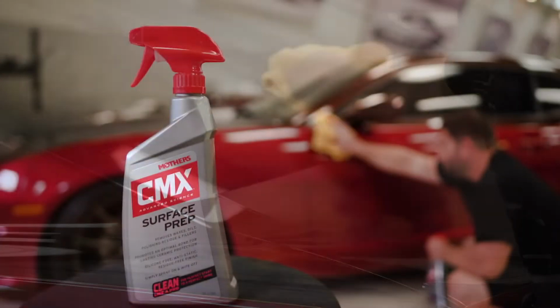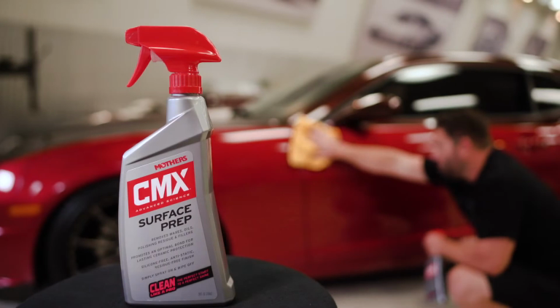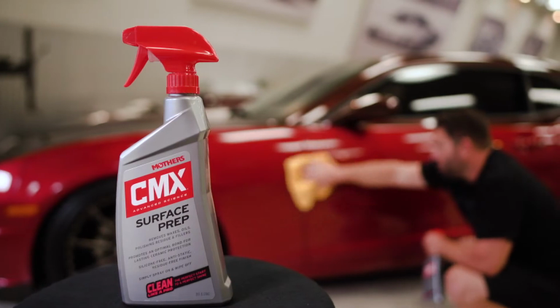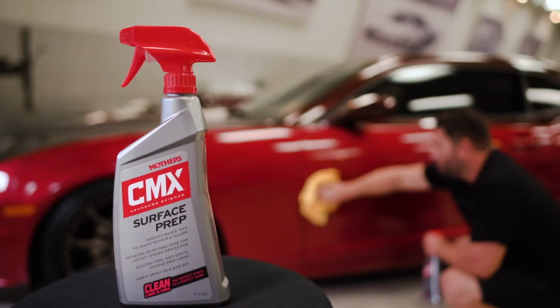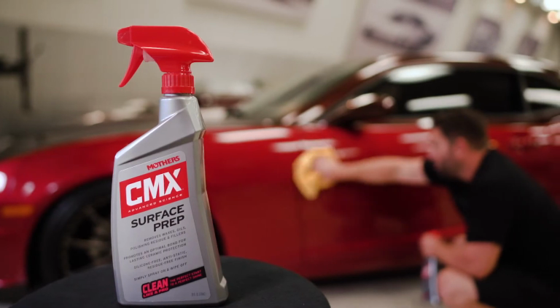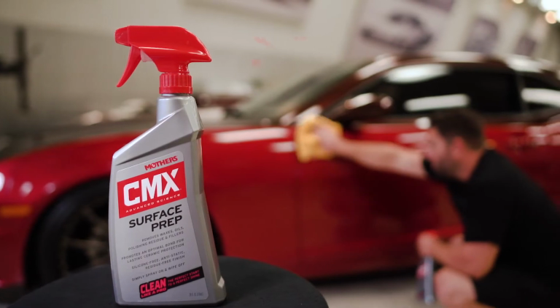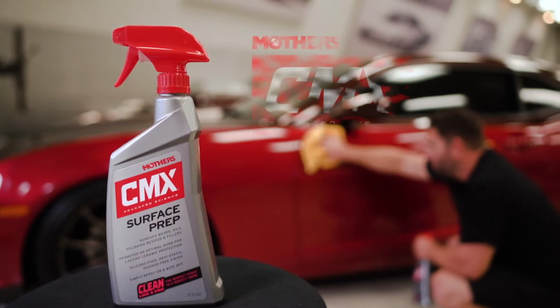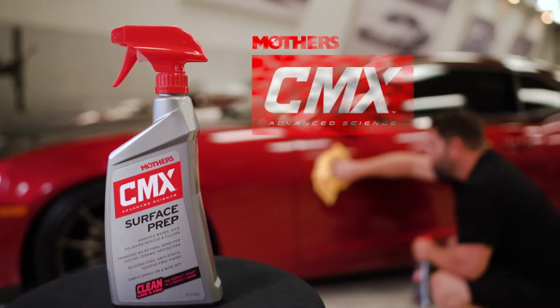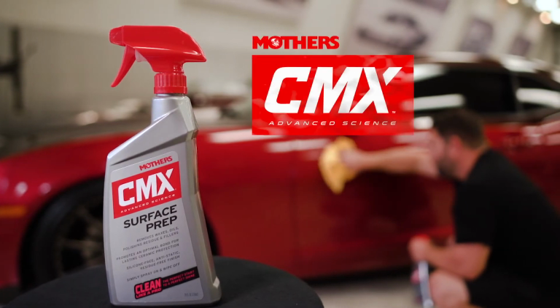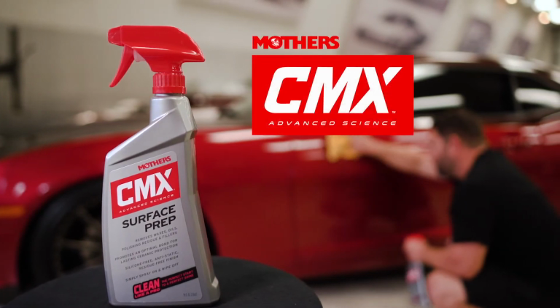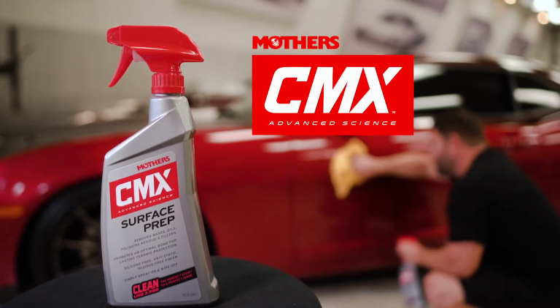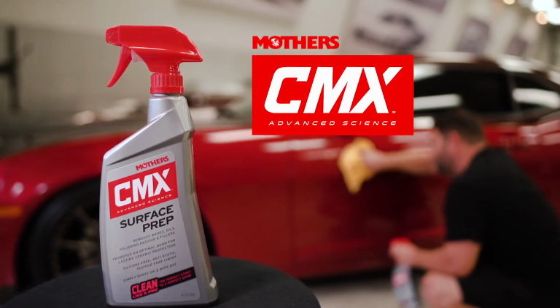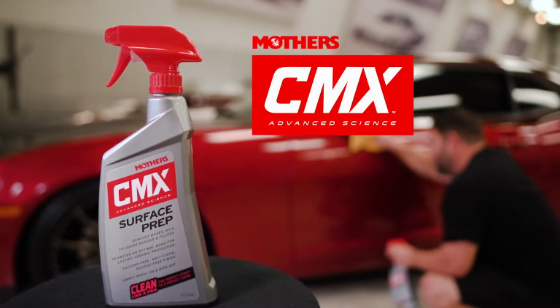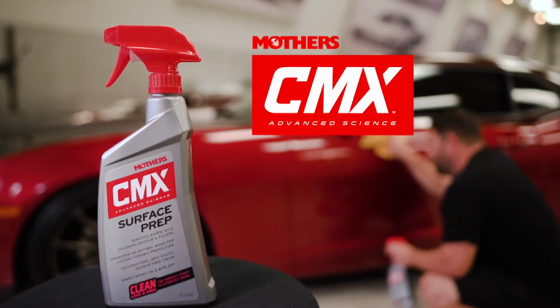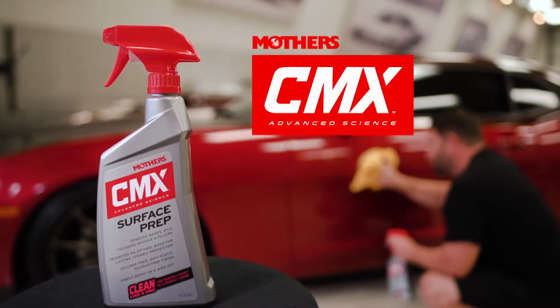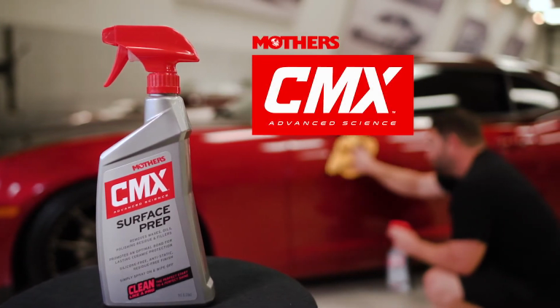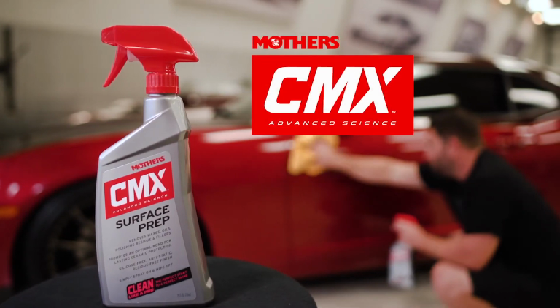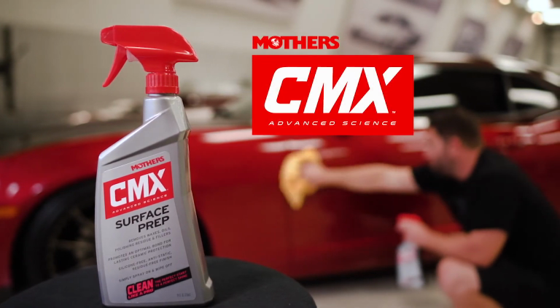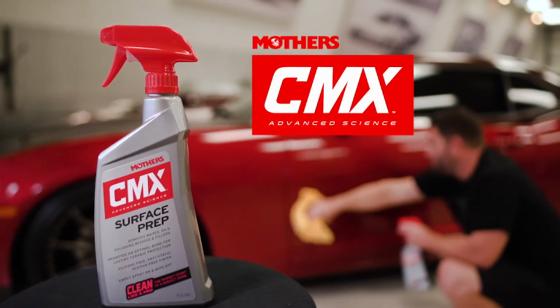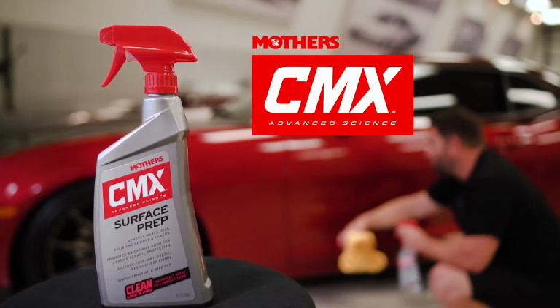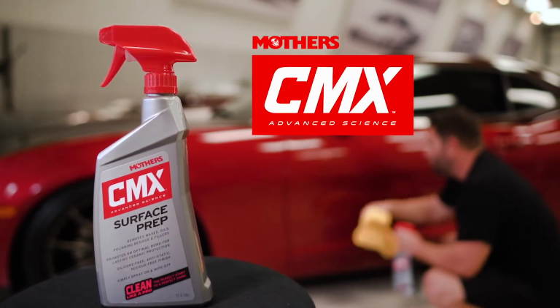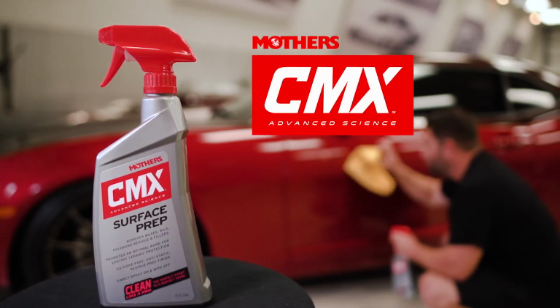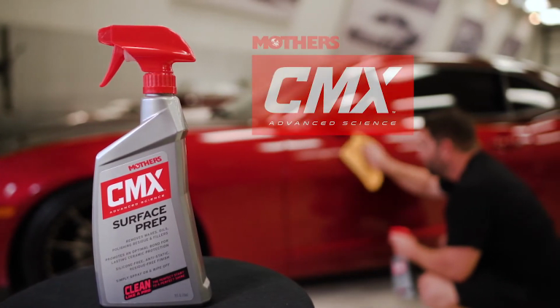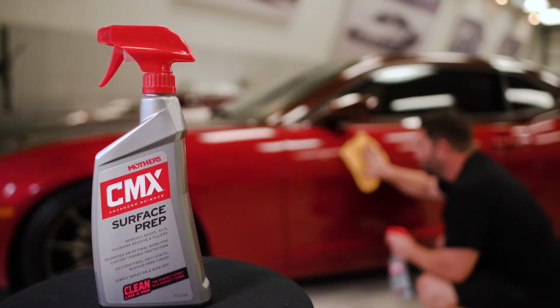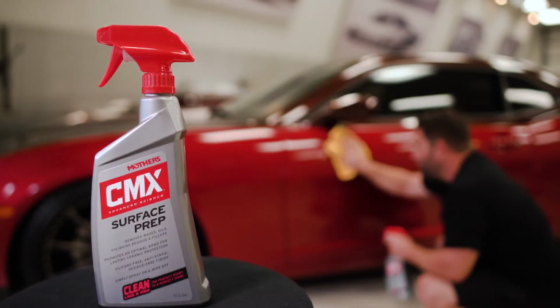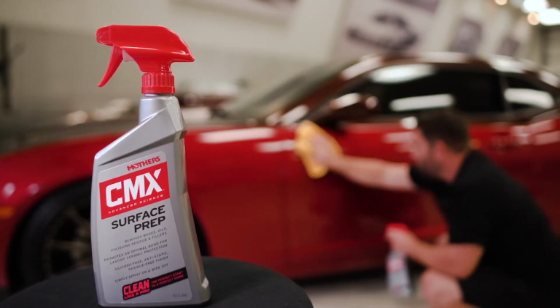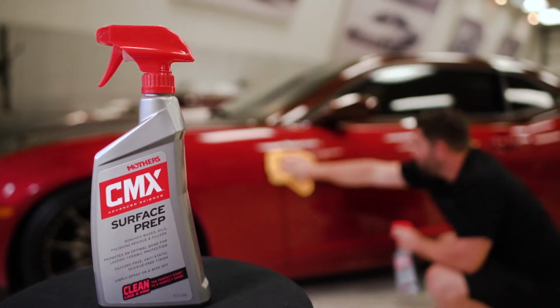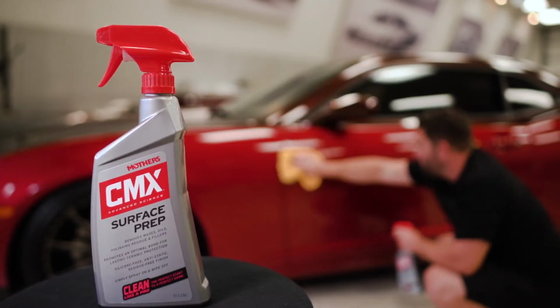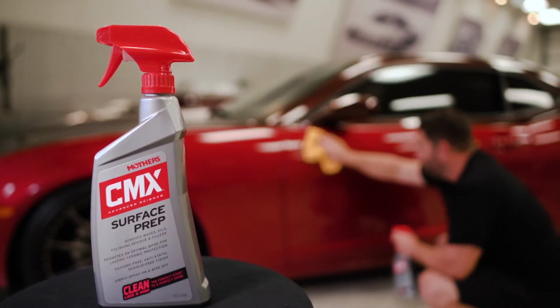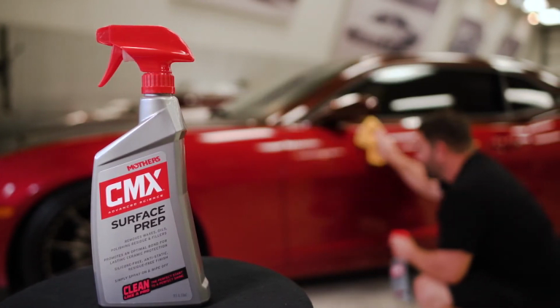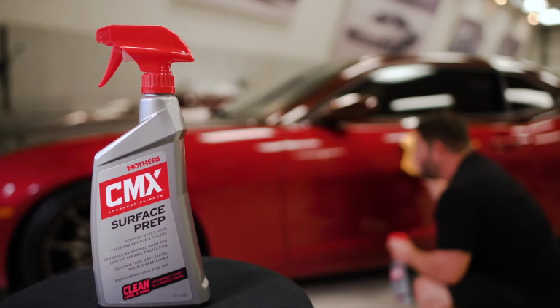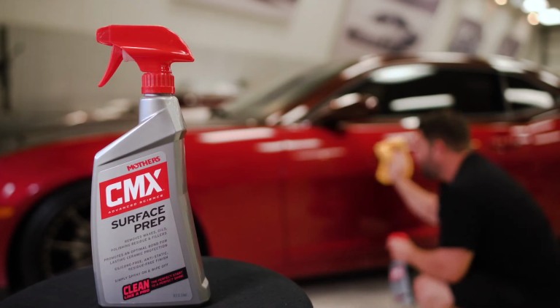Coating and caring for your vehicle has never been more affordable or easier. And remember, there's no shine like Mother's.